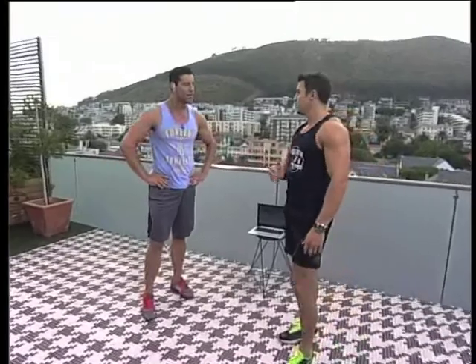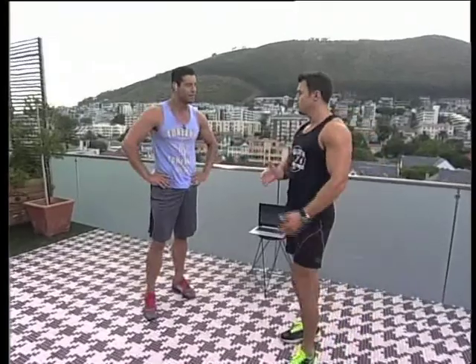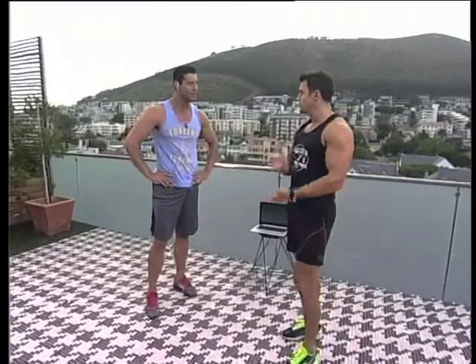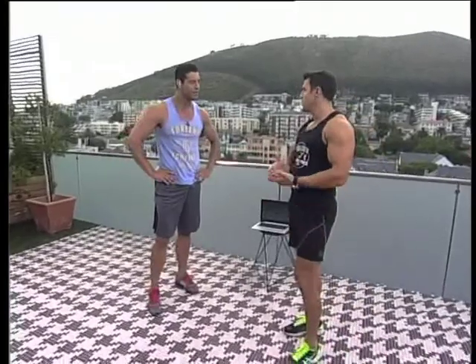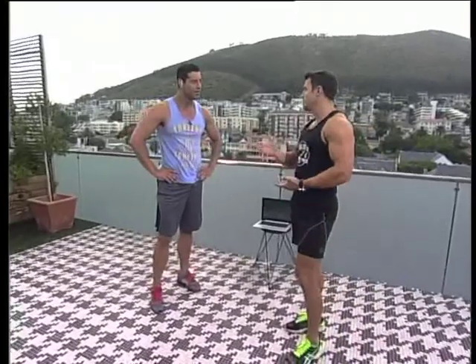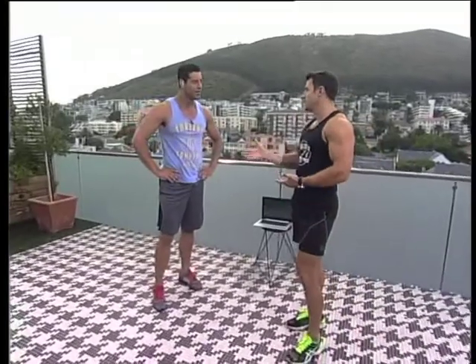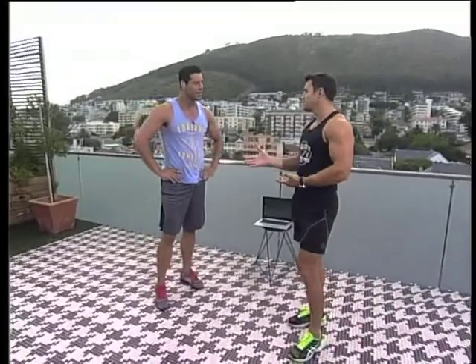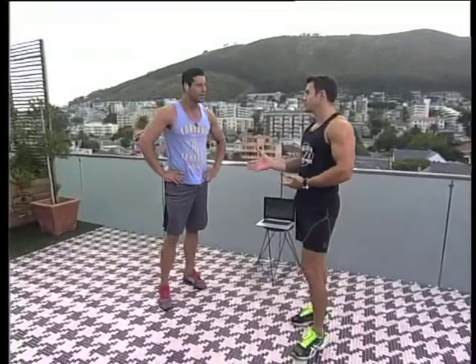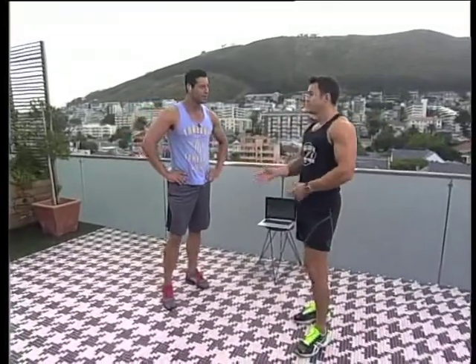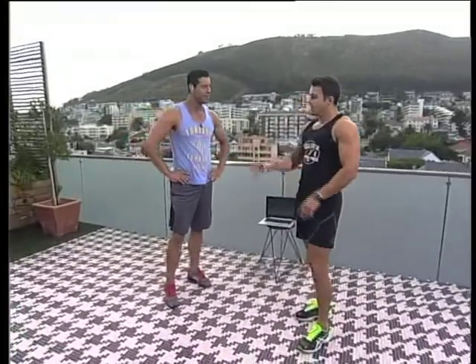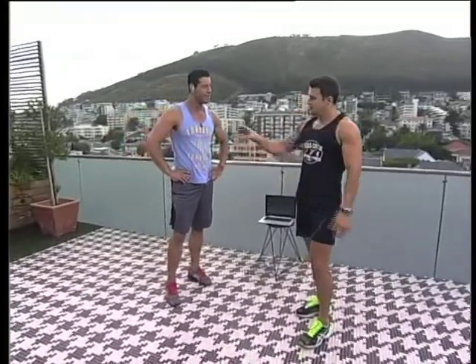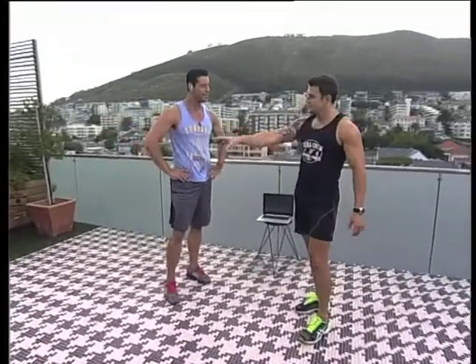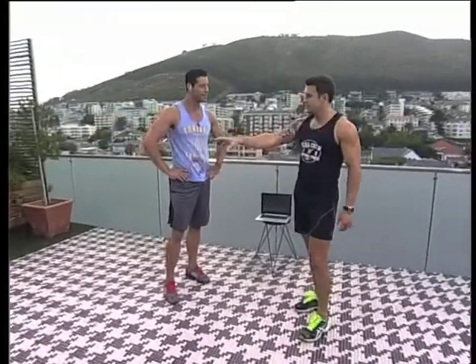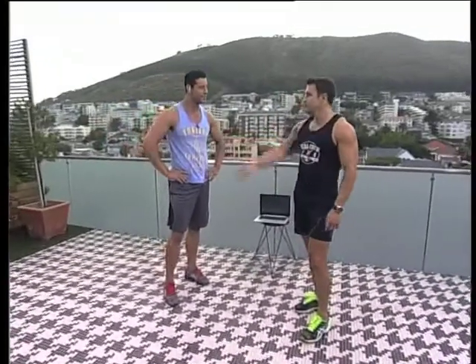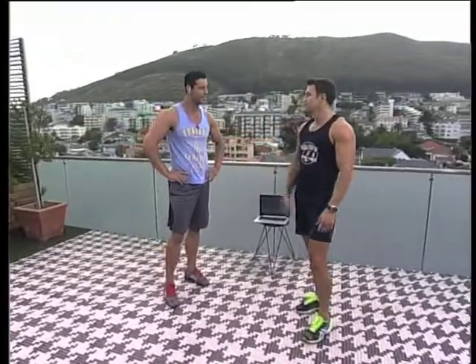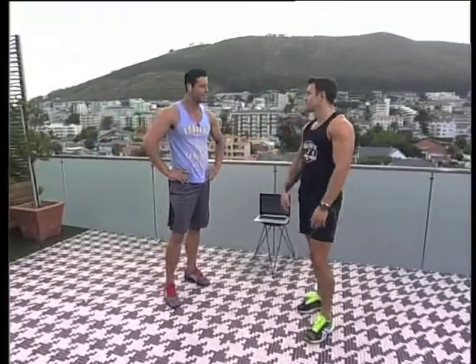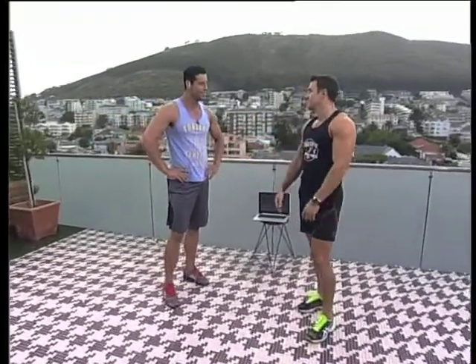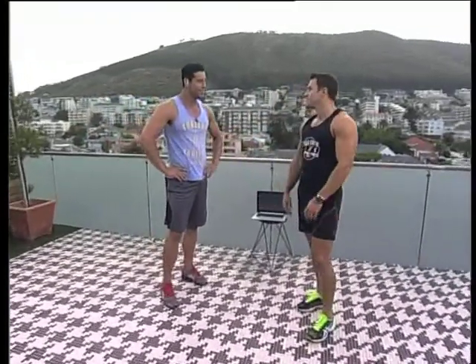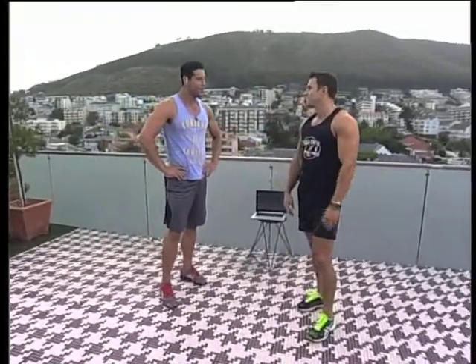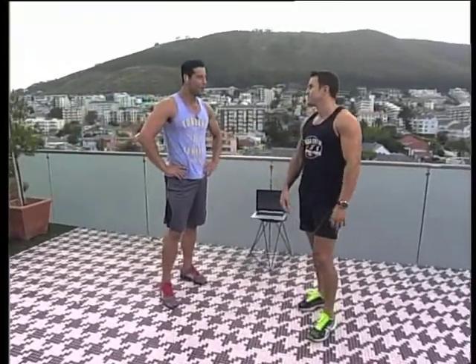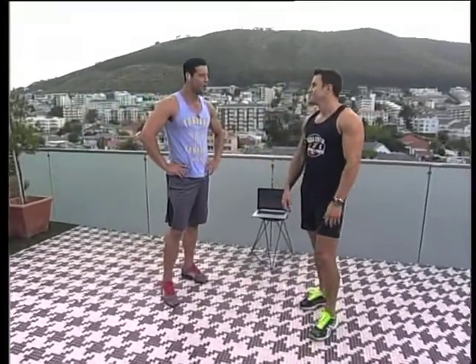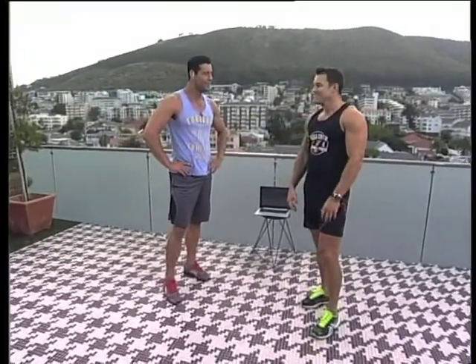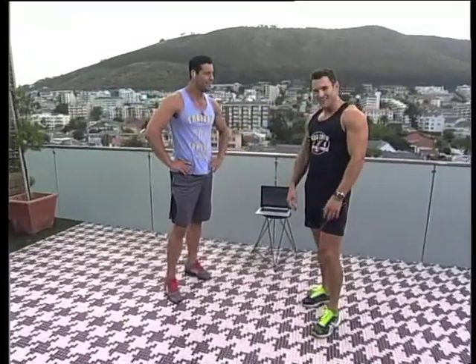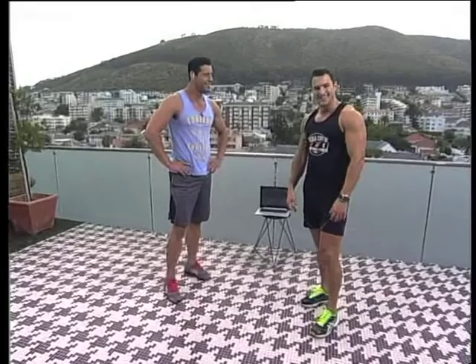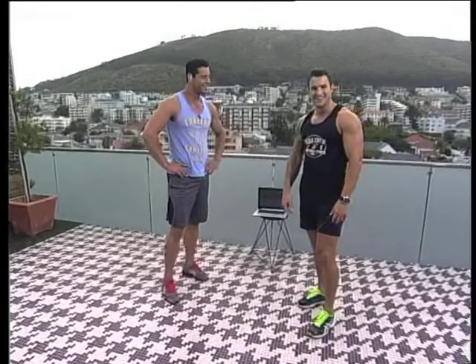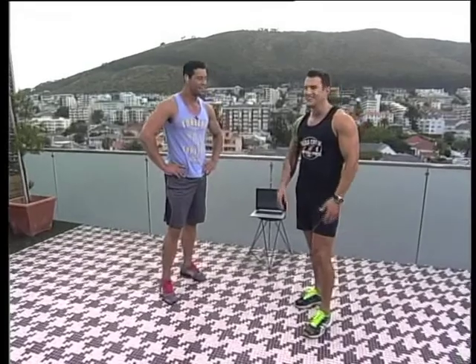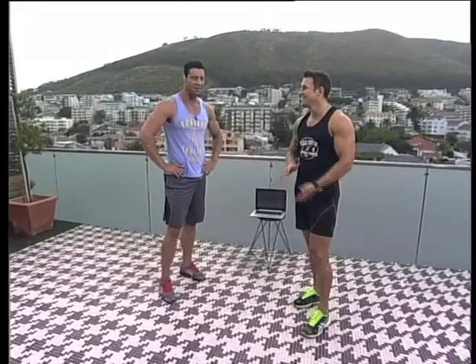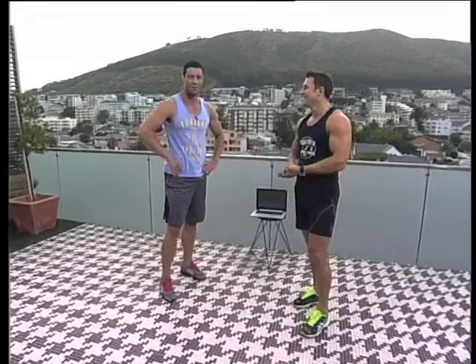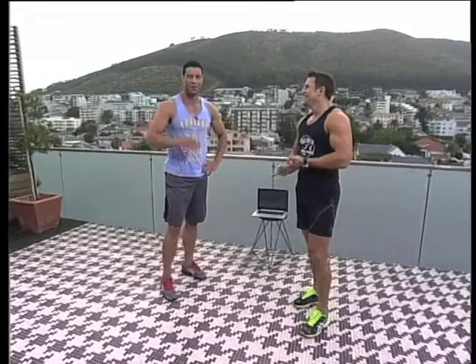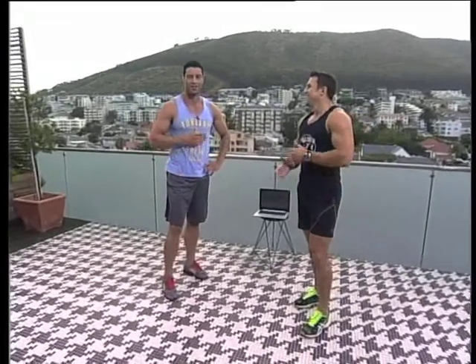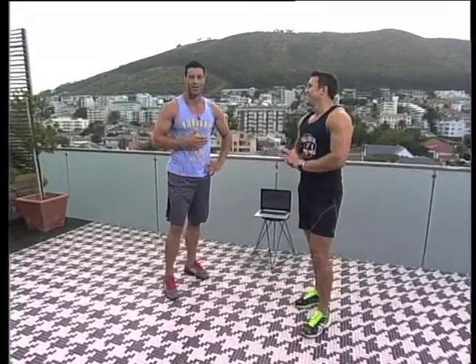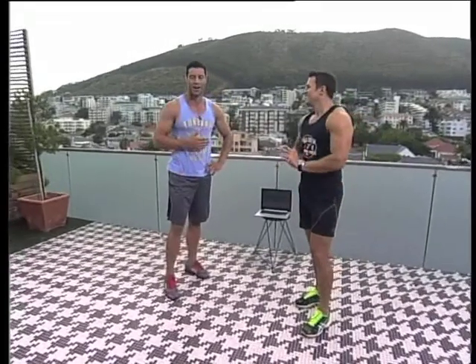Burpees going up in a ladder scheme, and you just stick to your set rep count. You can definitely feel the heart rate going.